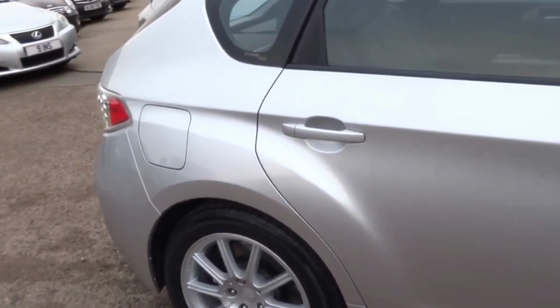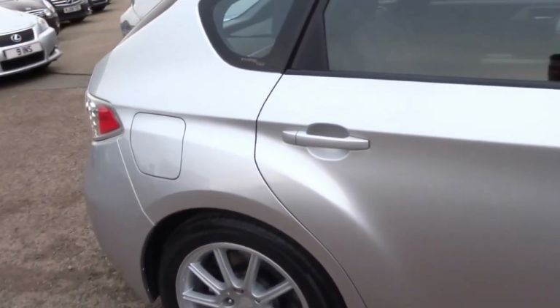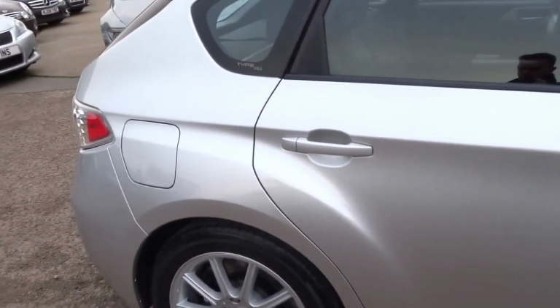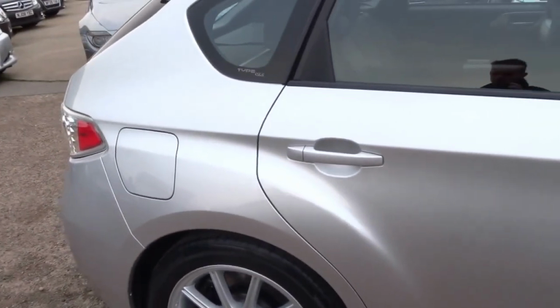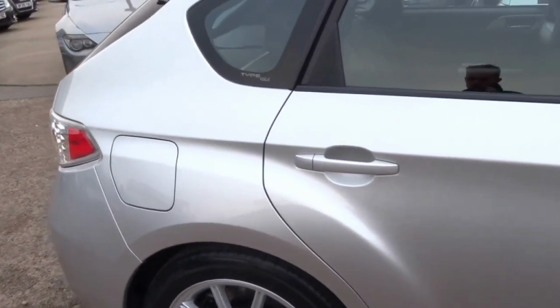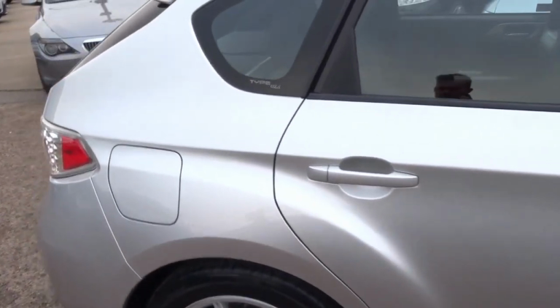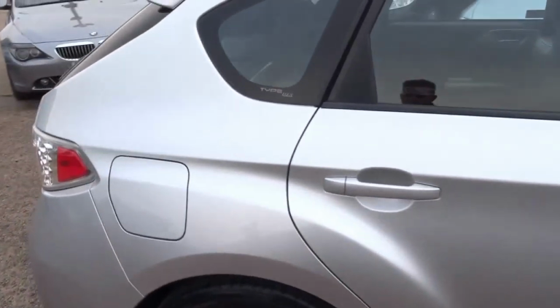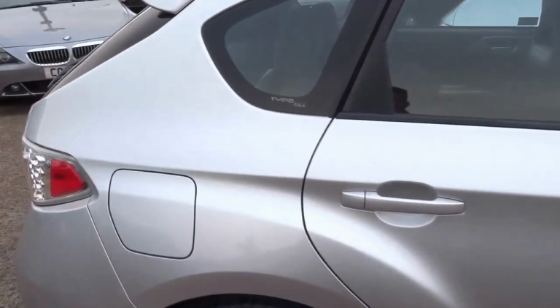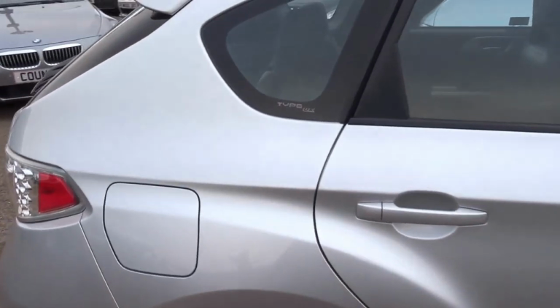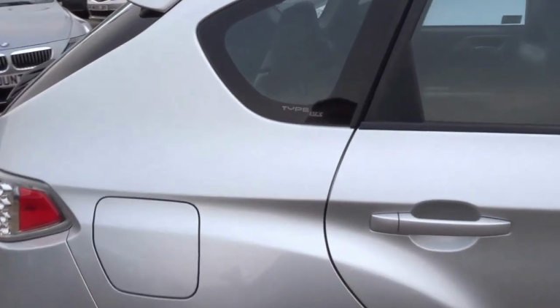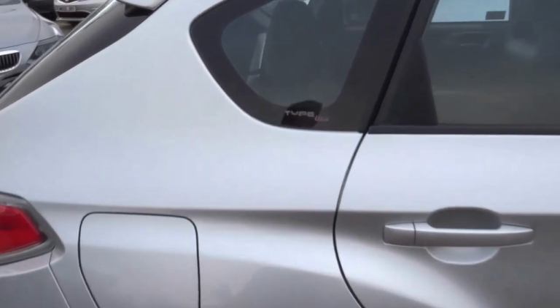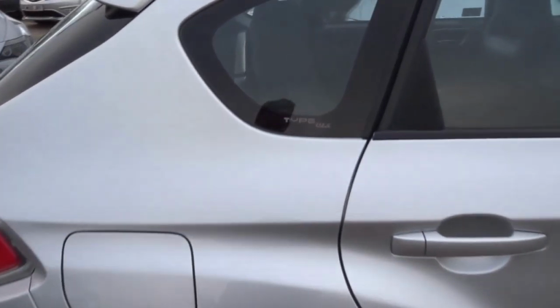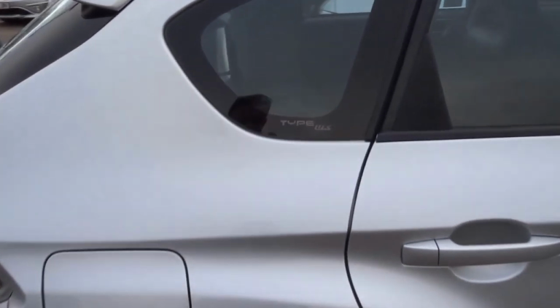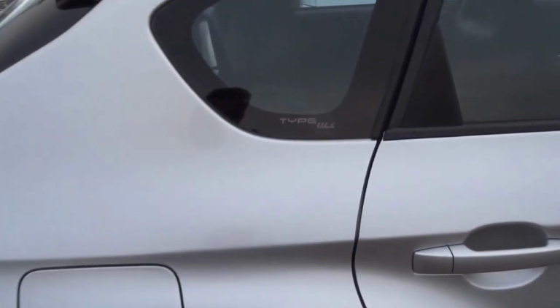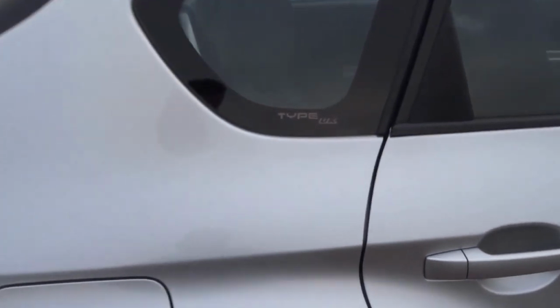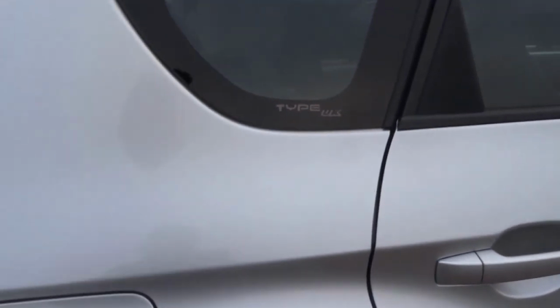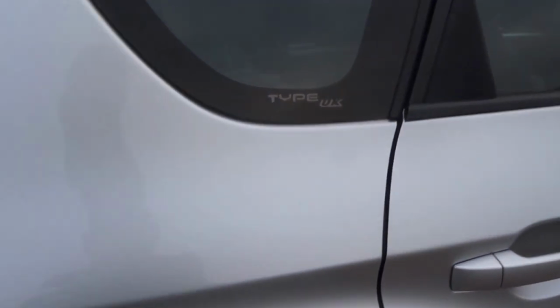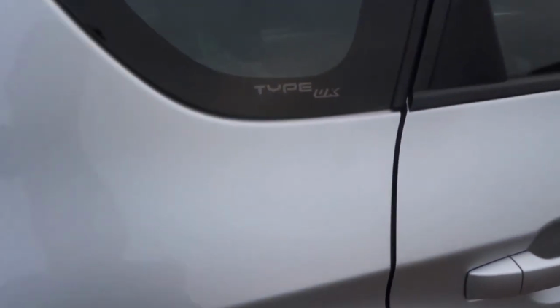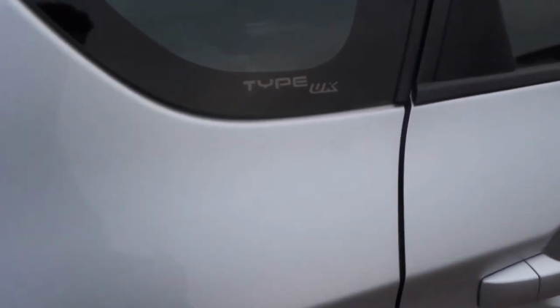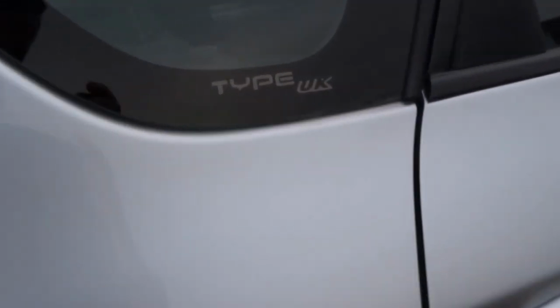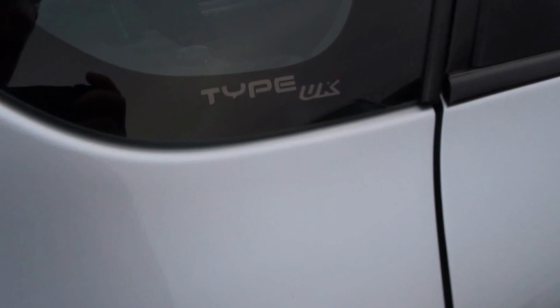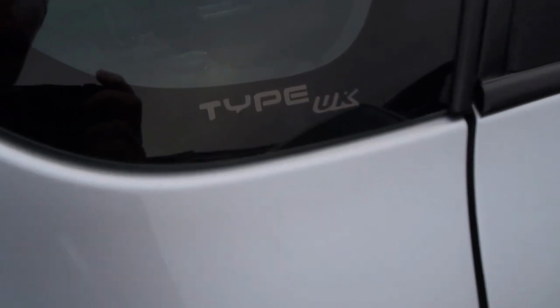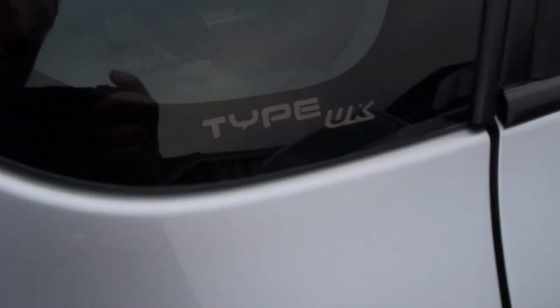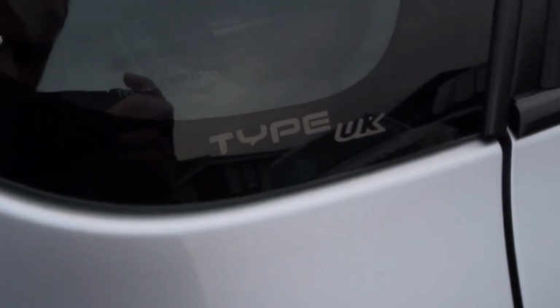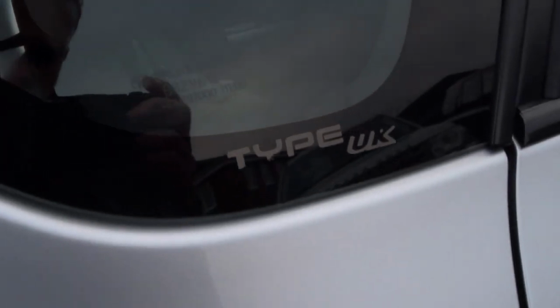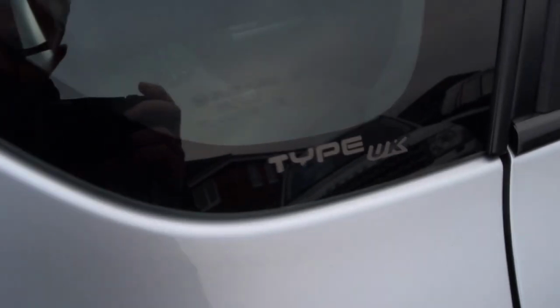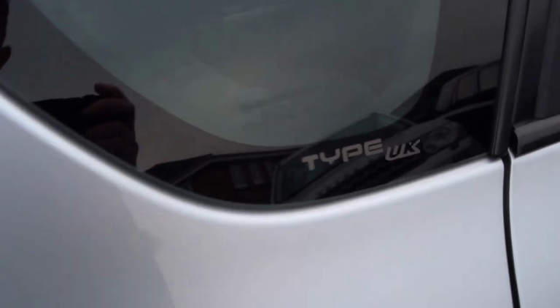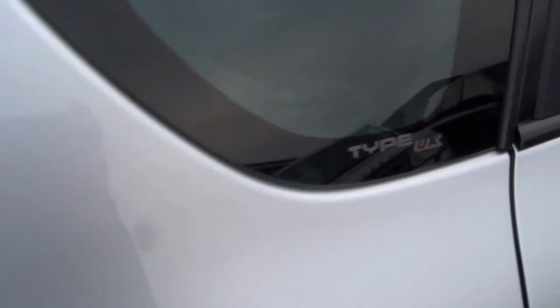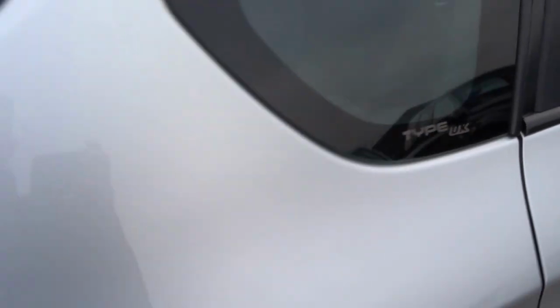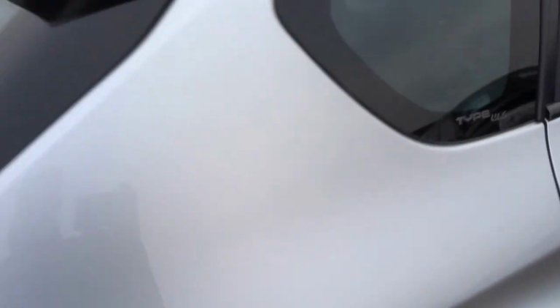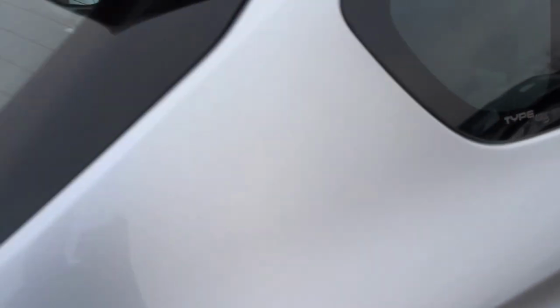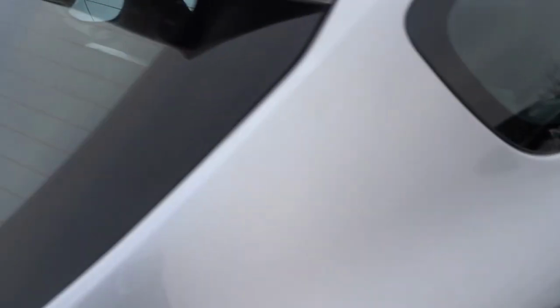I'm just going to show you around the car. As you can see, it's Type UK, so it's not an import.